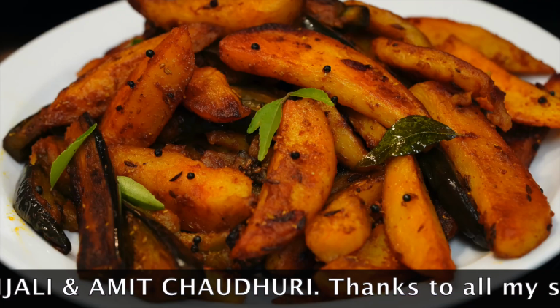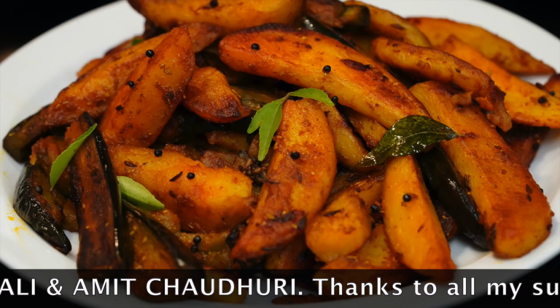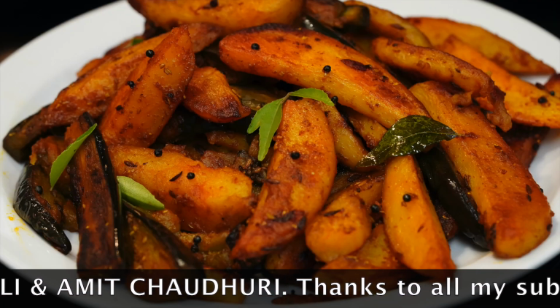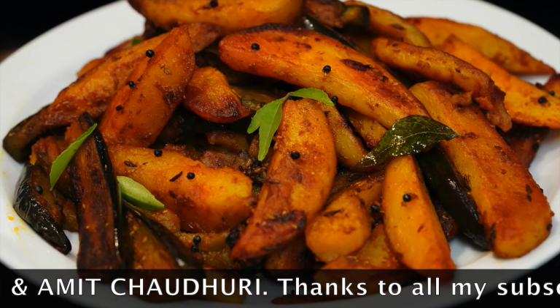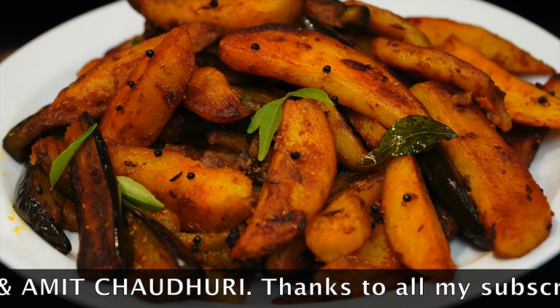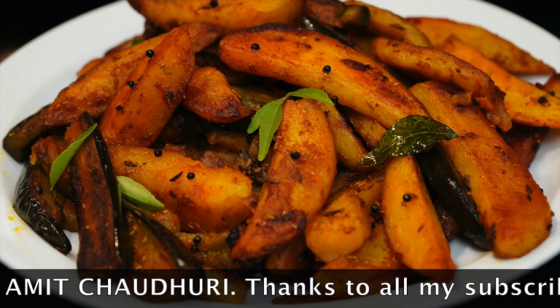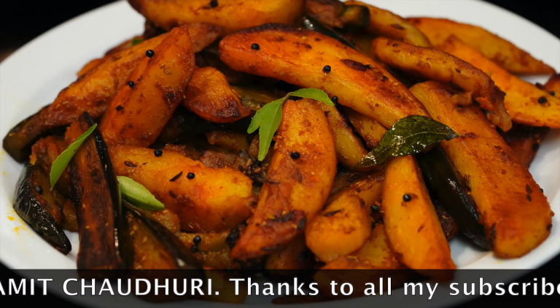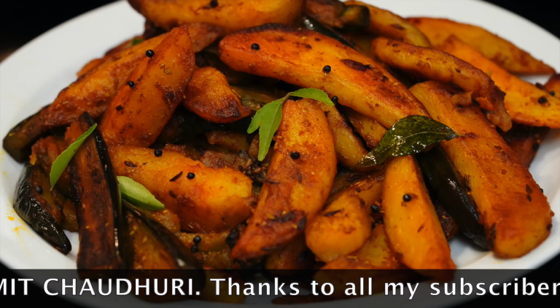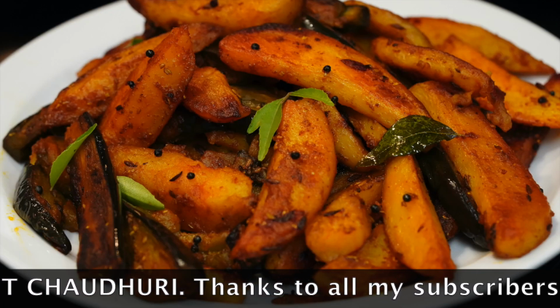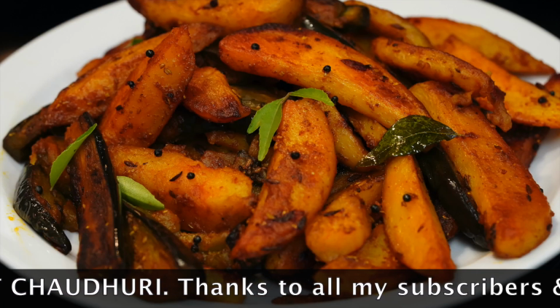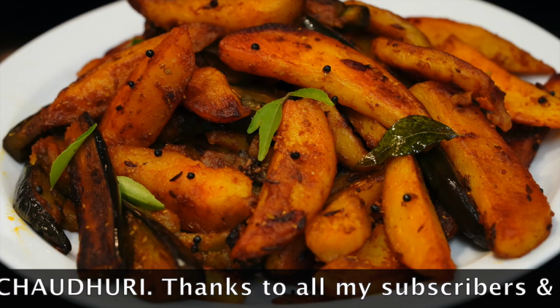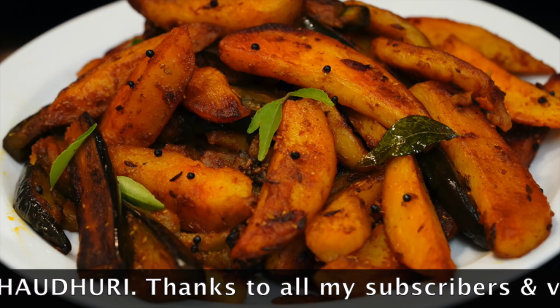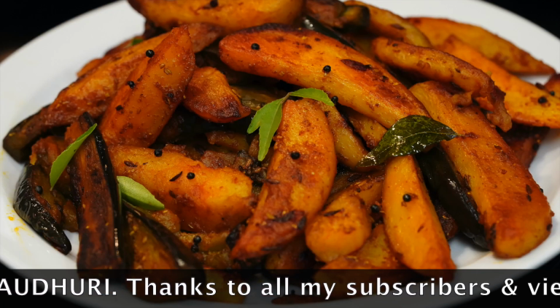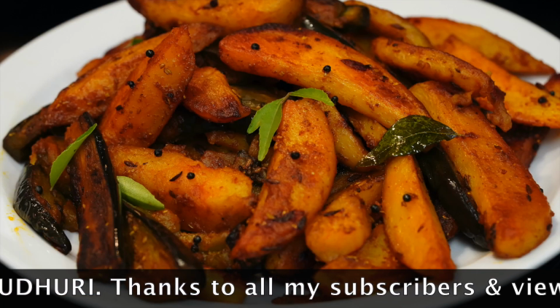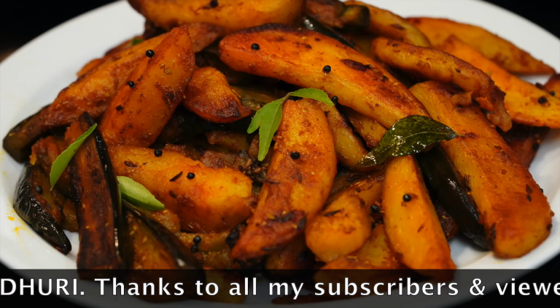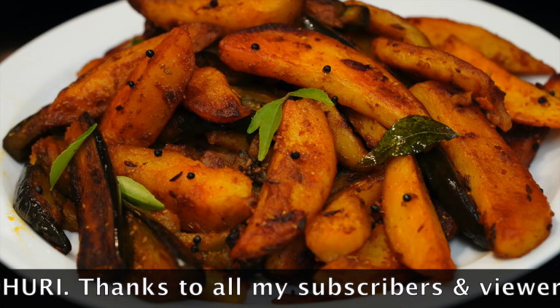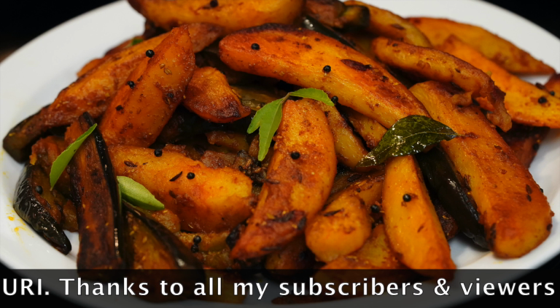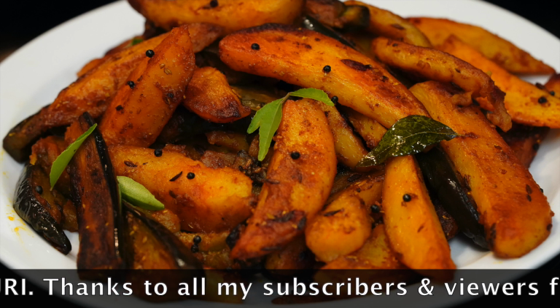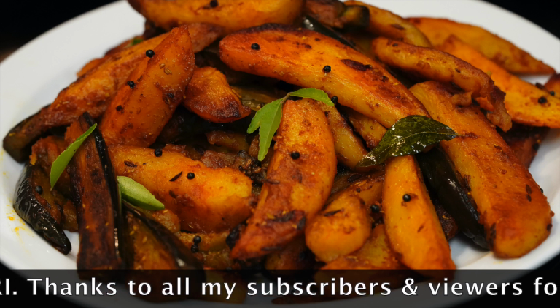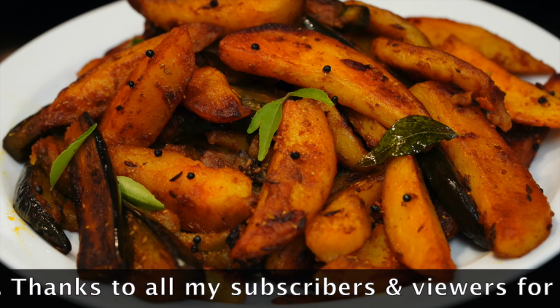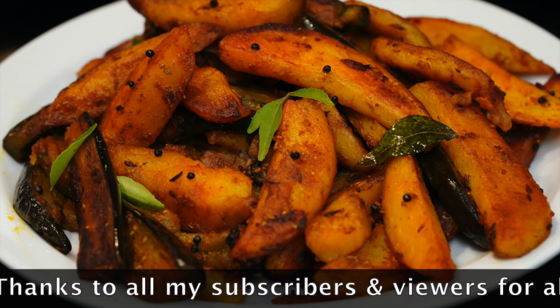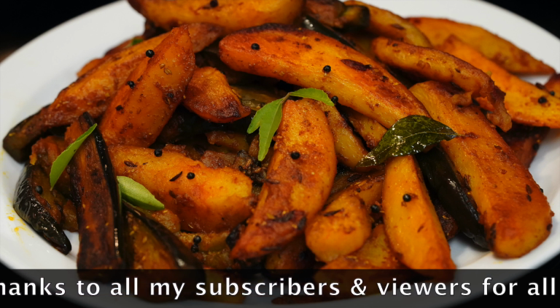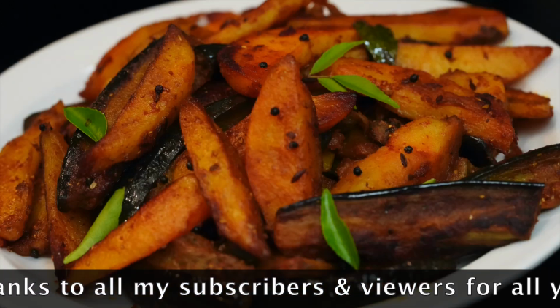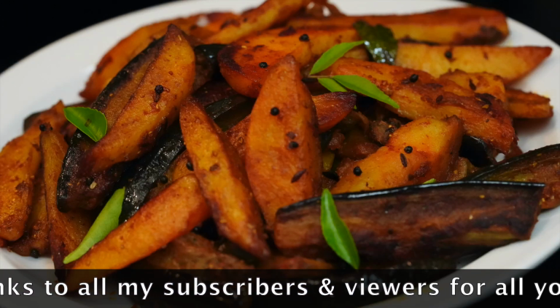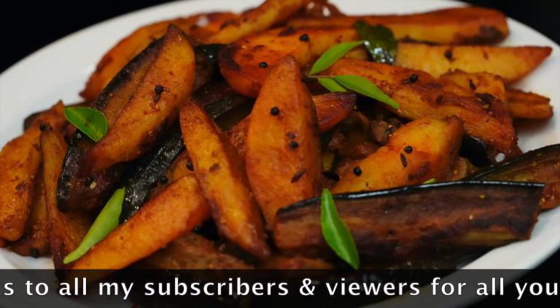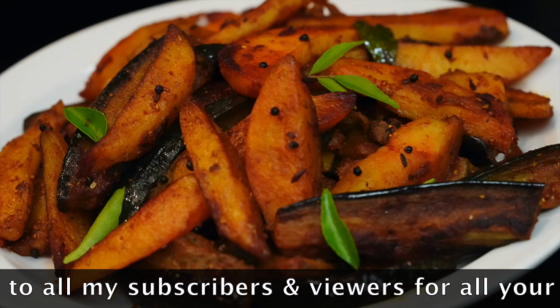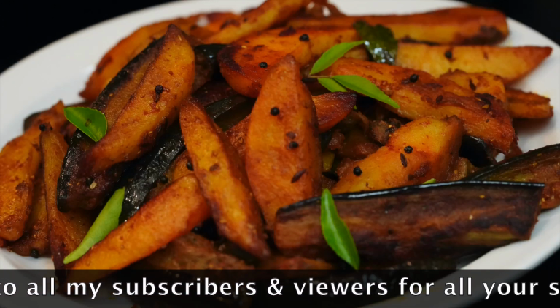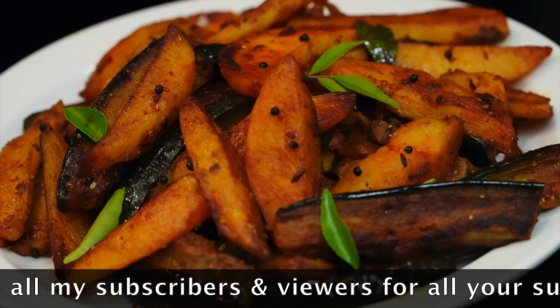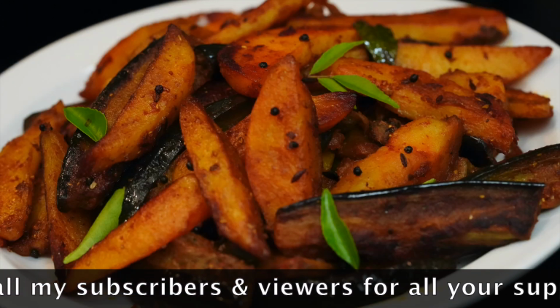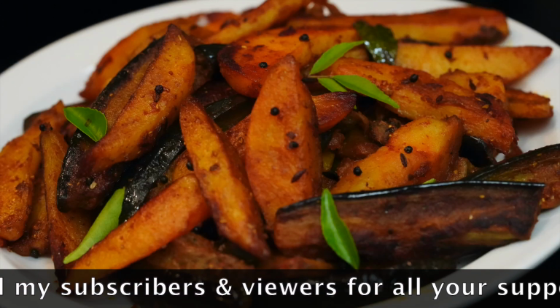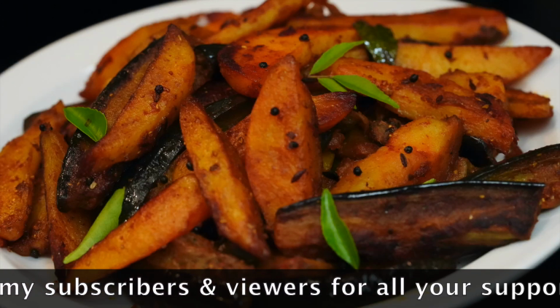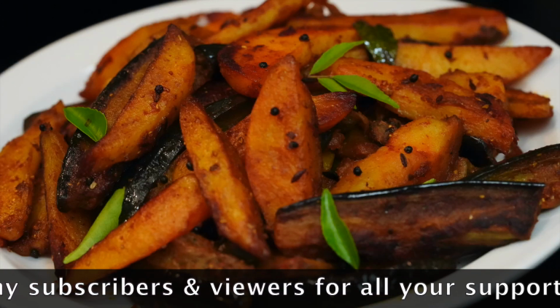Please smash that like button if you've enjoyed watching this video and do leave a comment, as I love reading them.